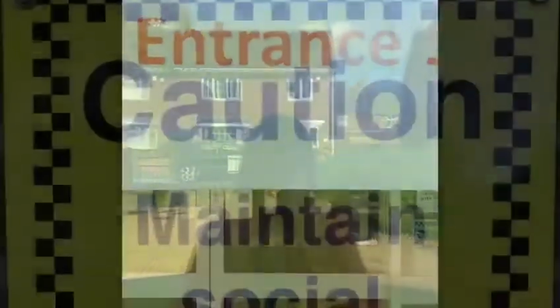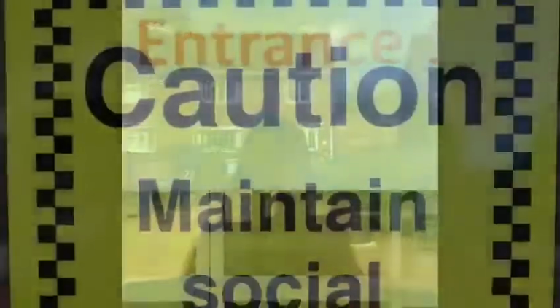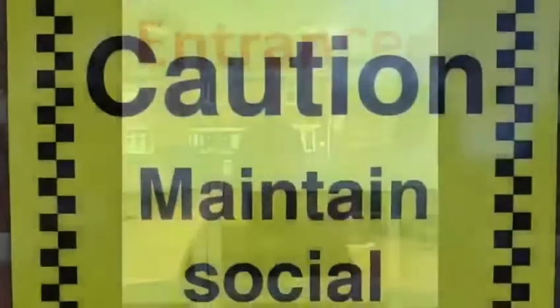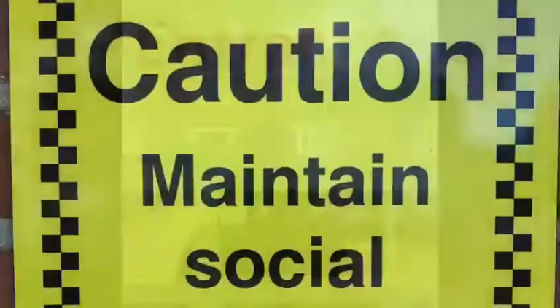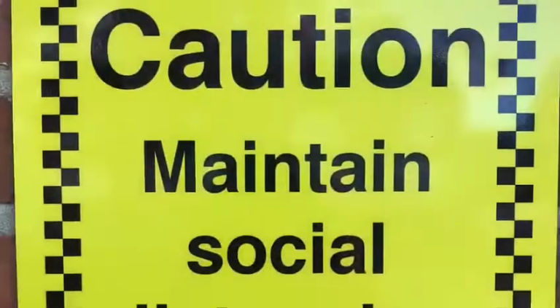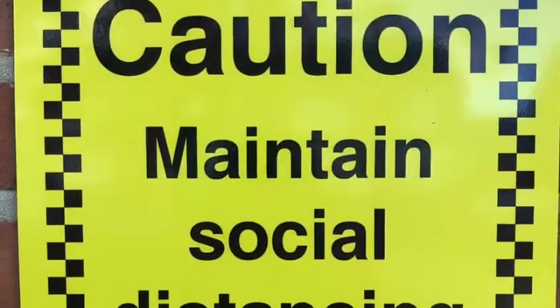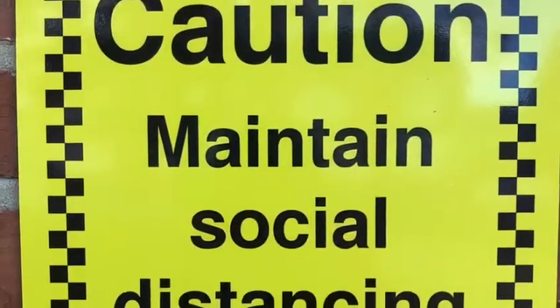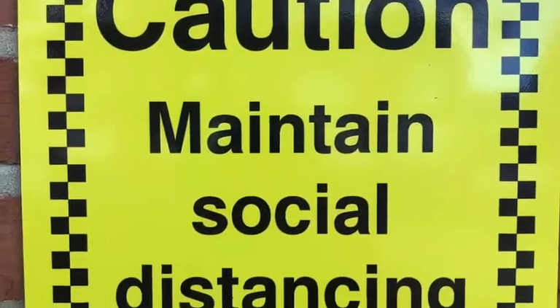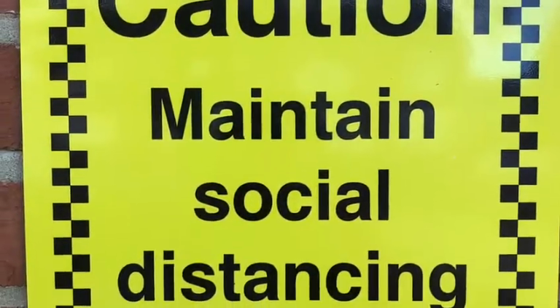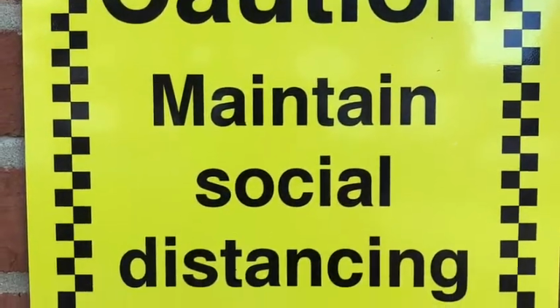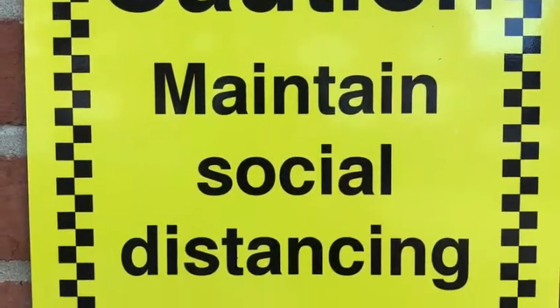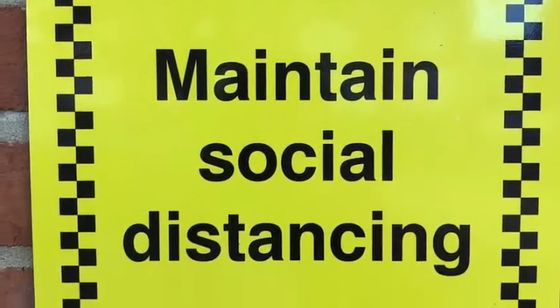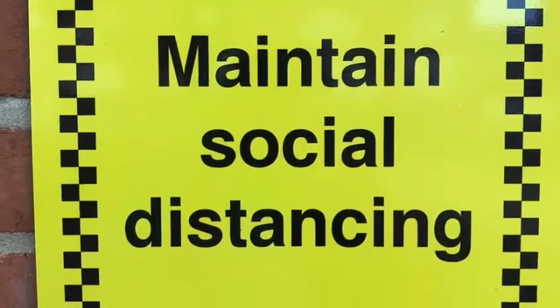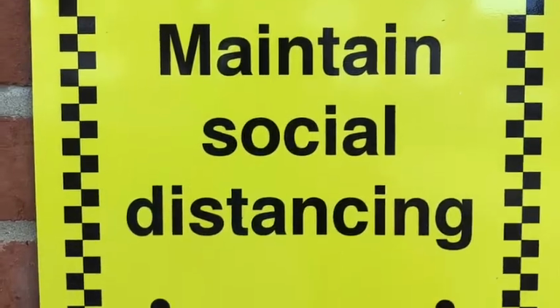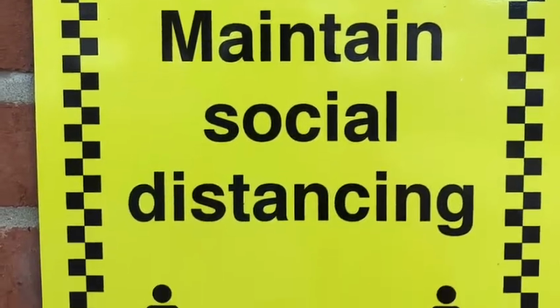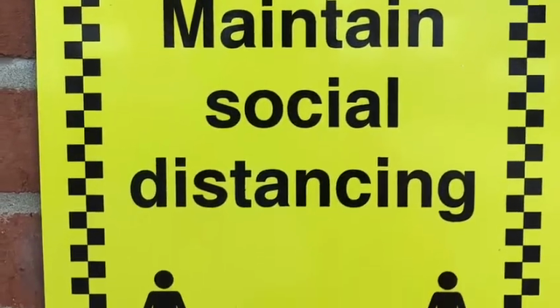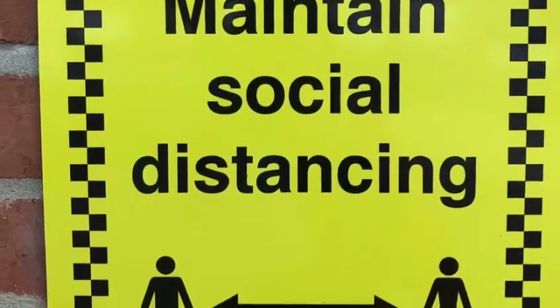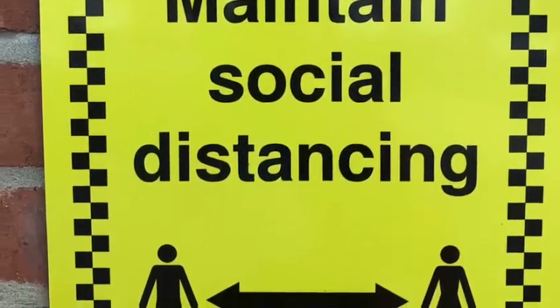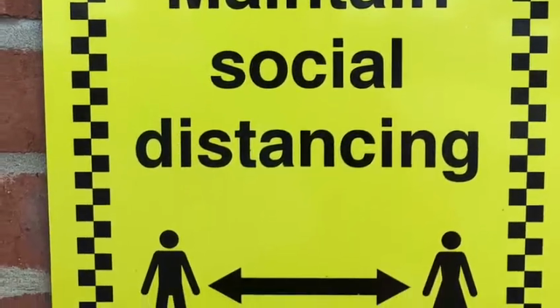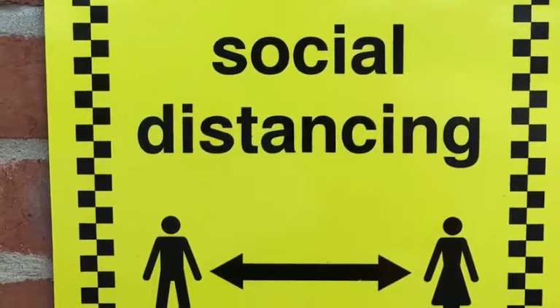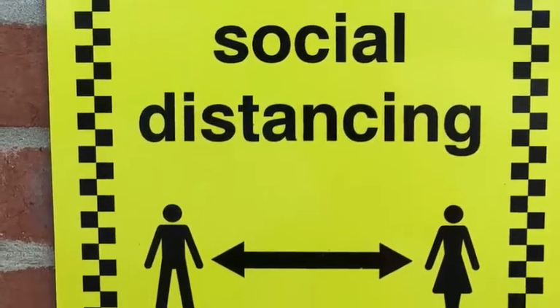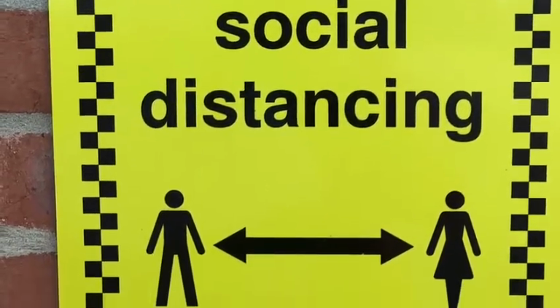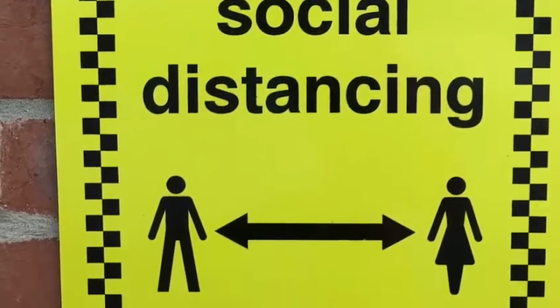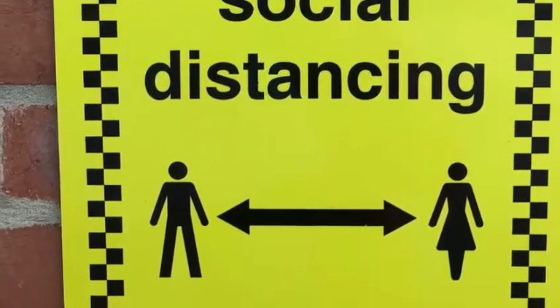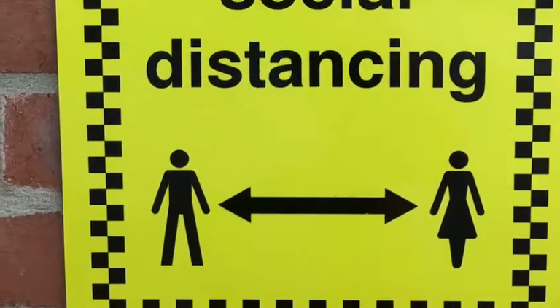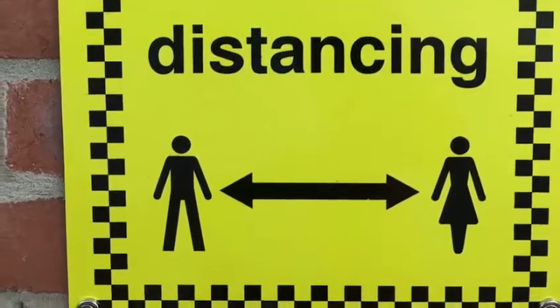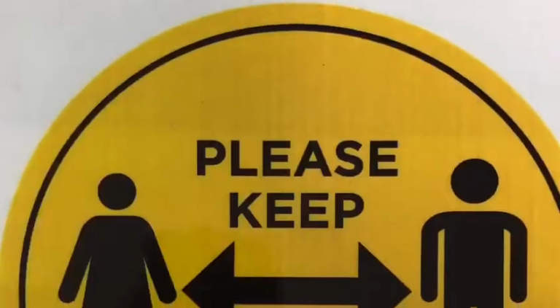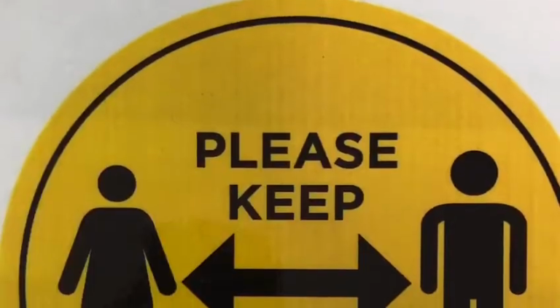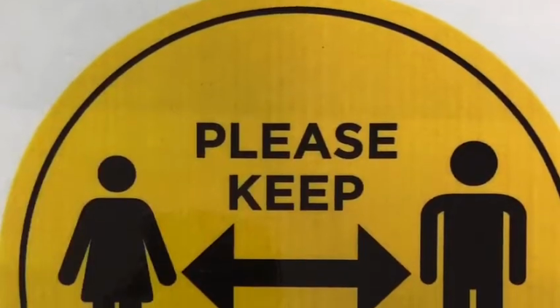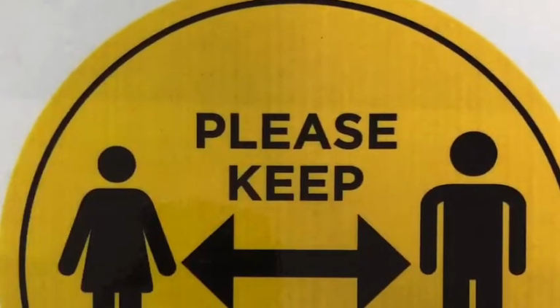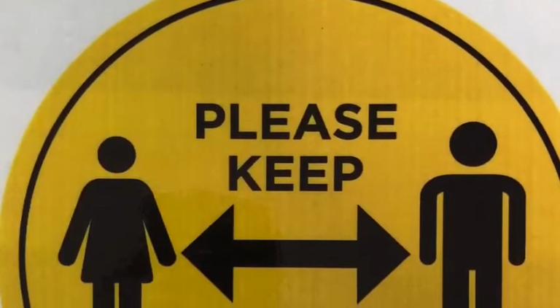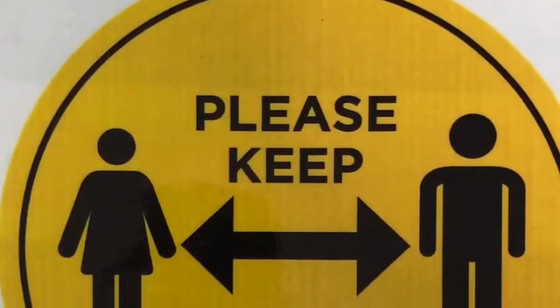In the event of queuing, these signs will remind you to keep your distance from the person in front of you.